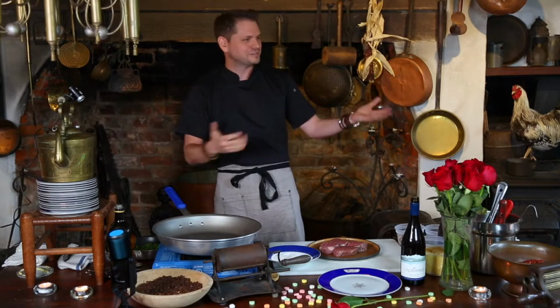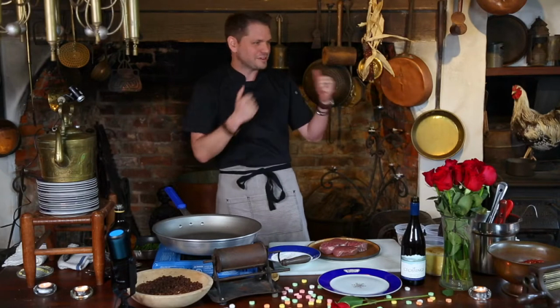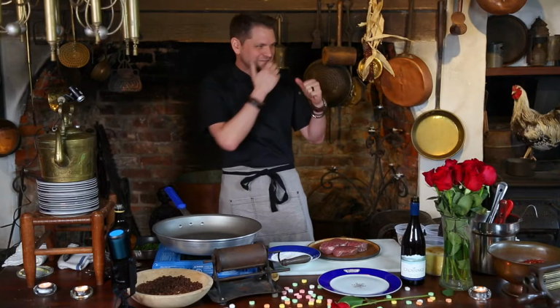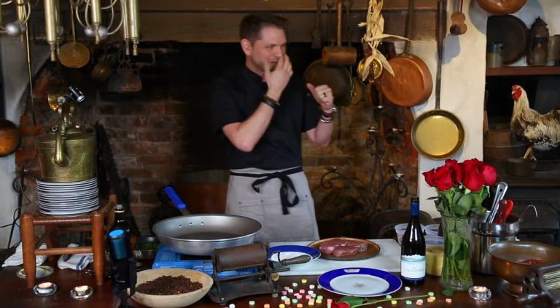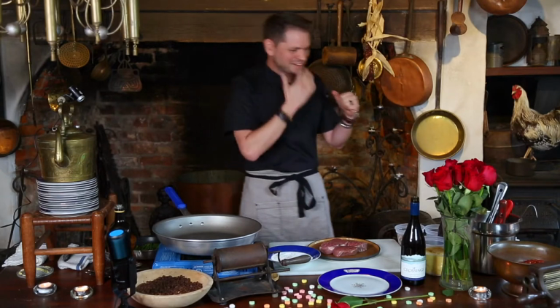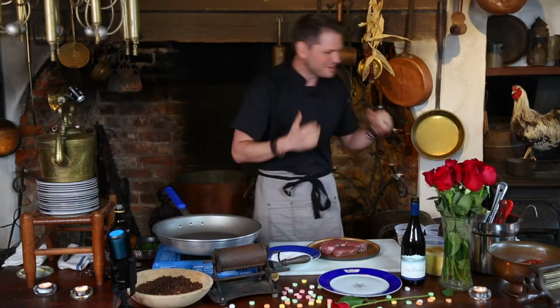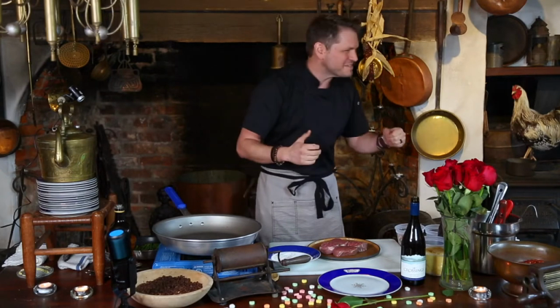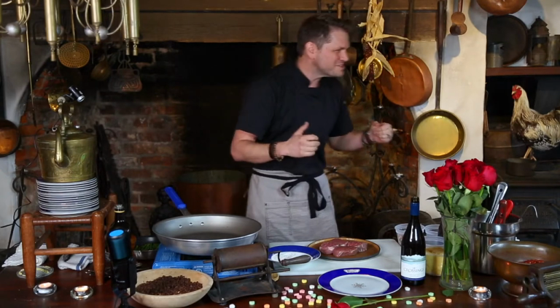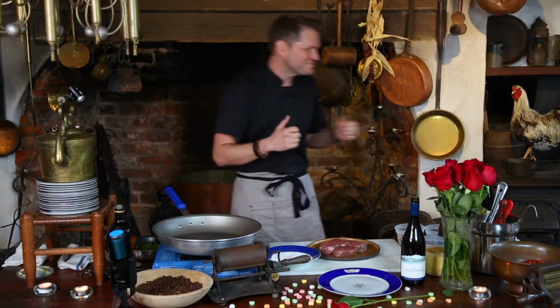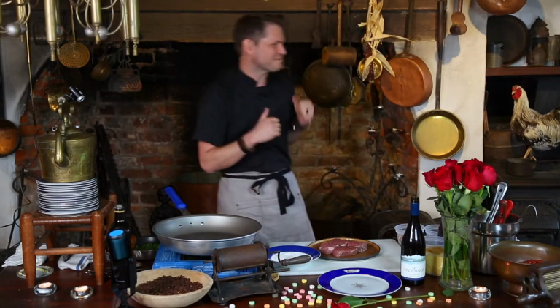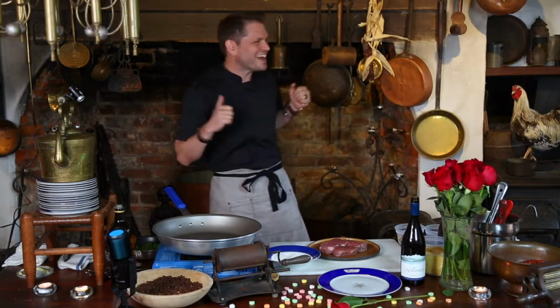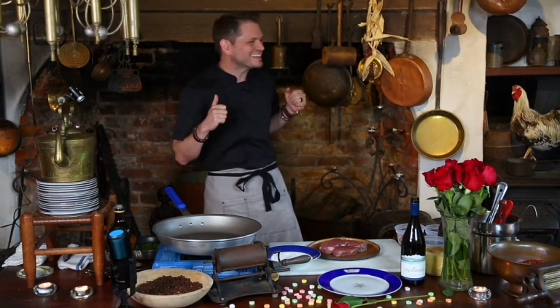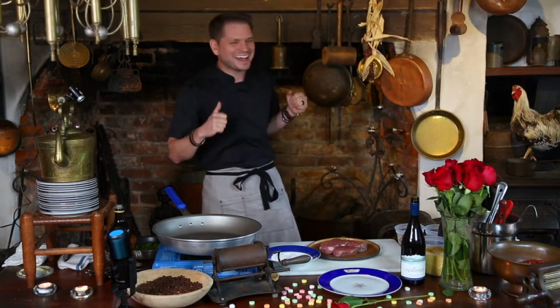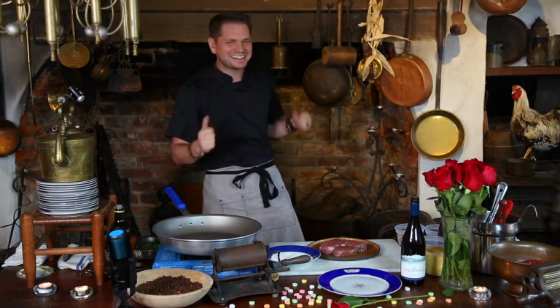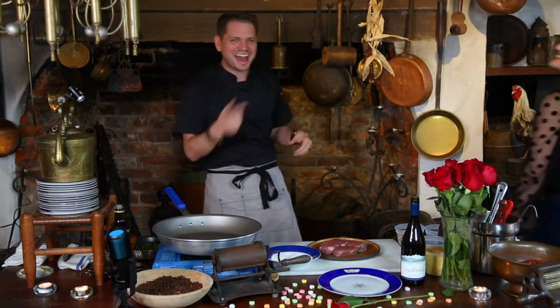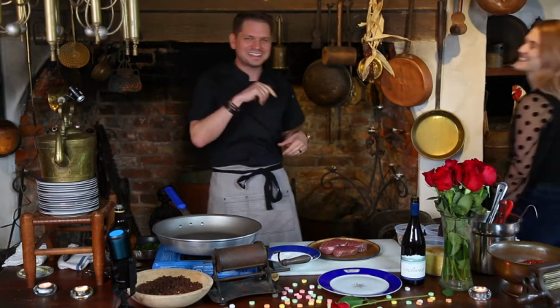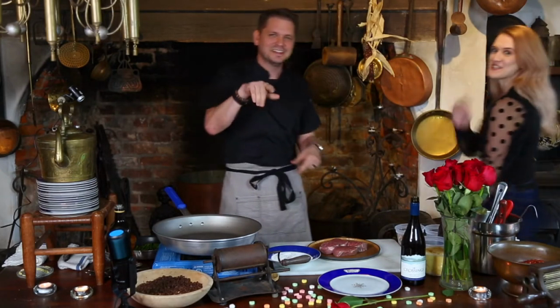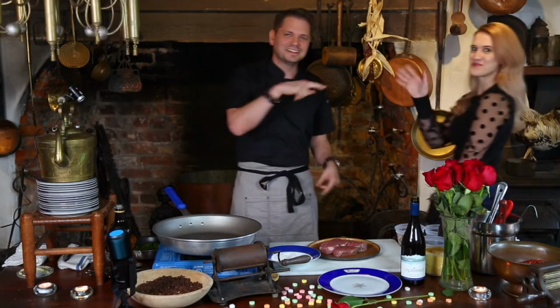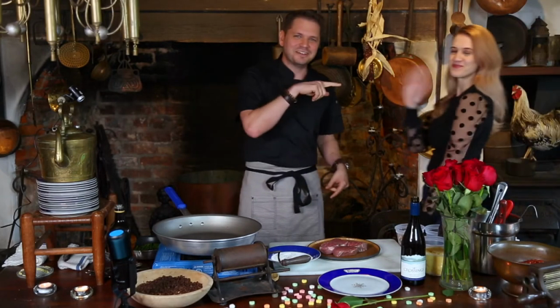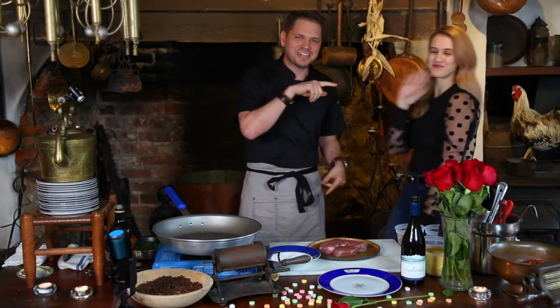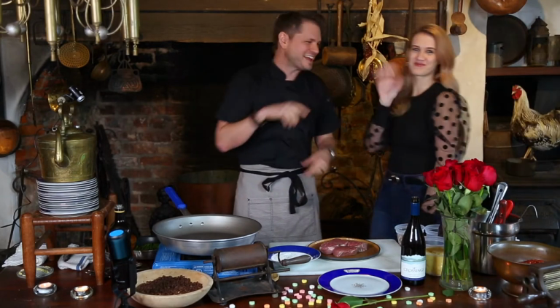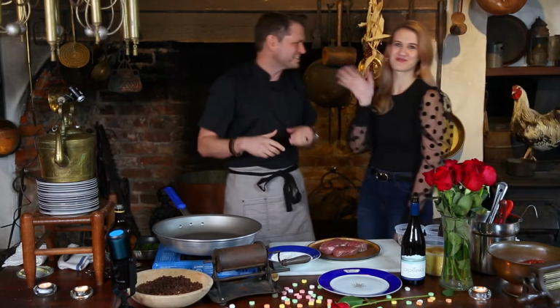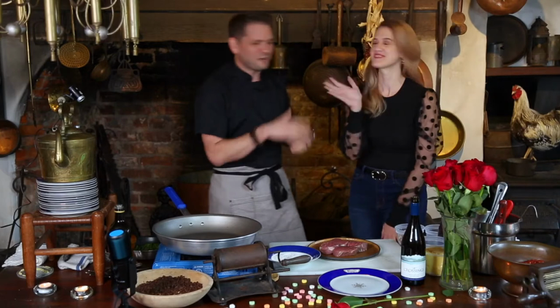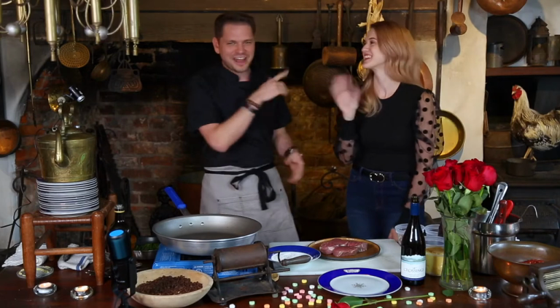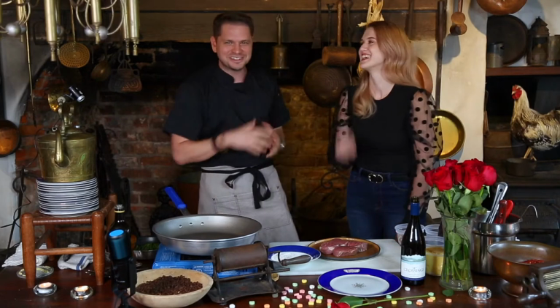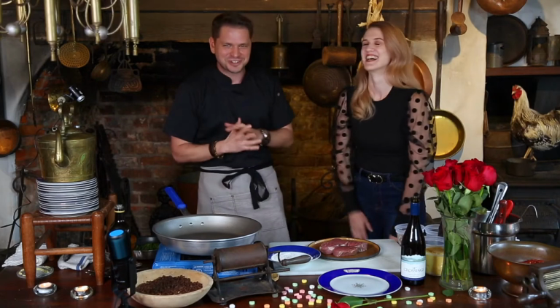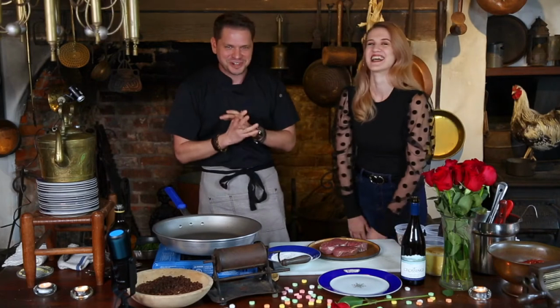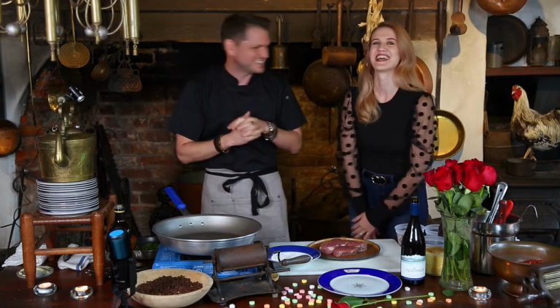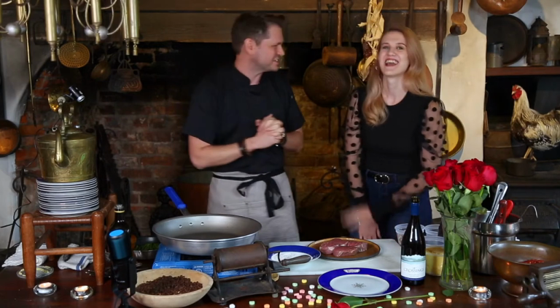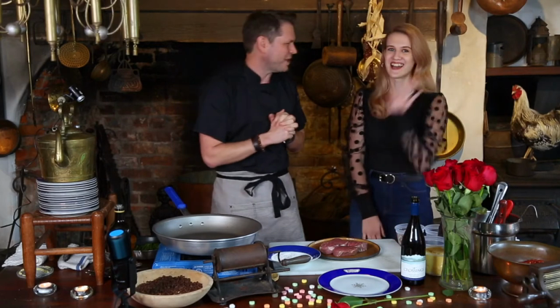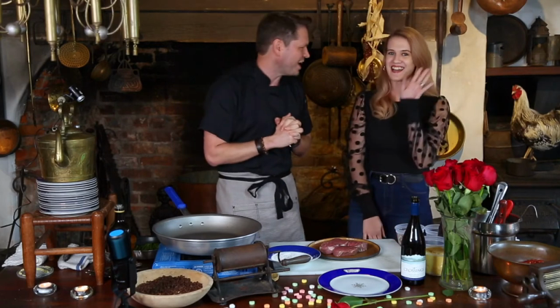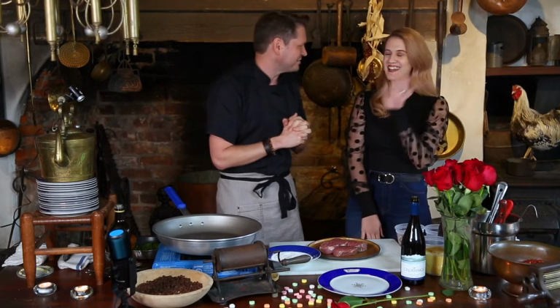Come on in, come on in, boo, my Valentine! Guys, give a shout out to my wife. This is Teresa. This is my wife.